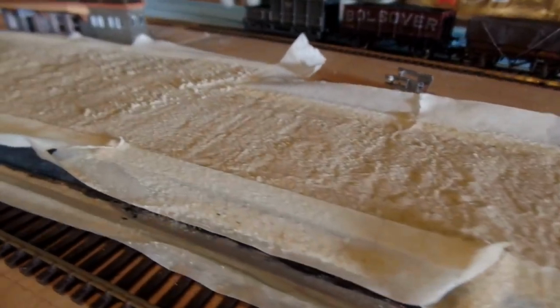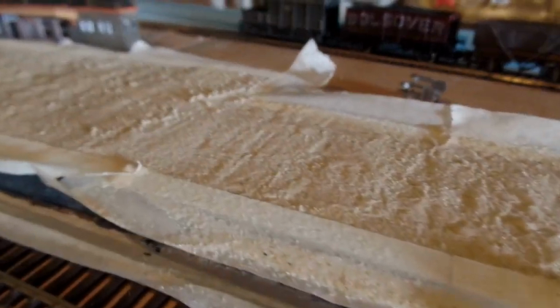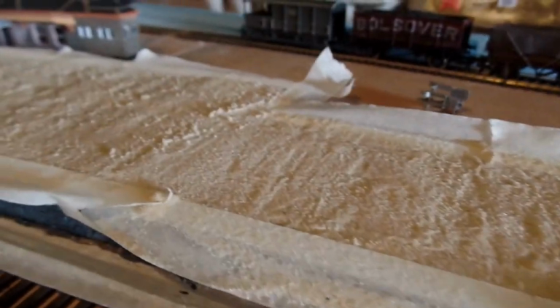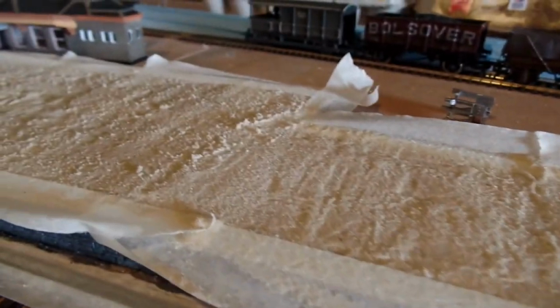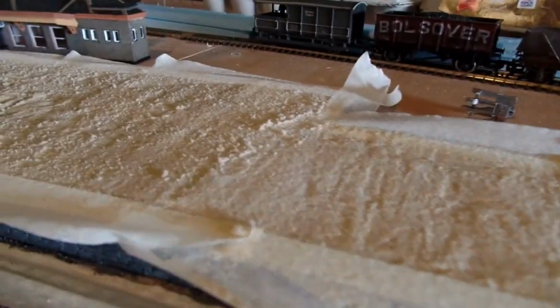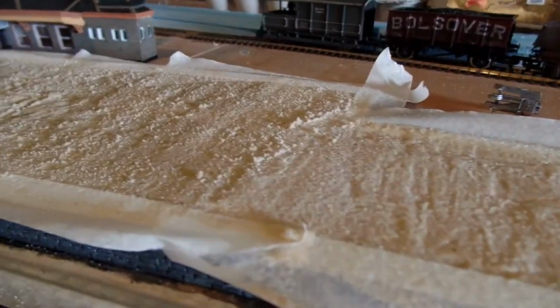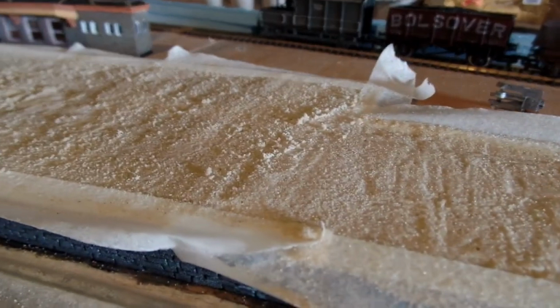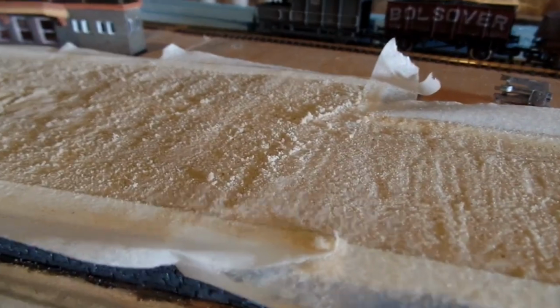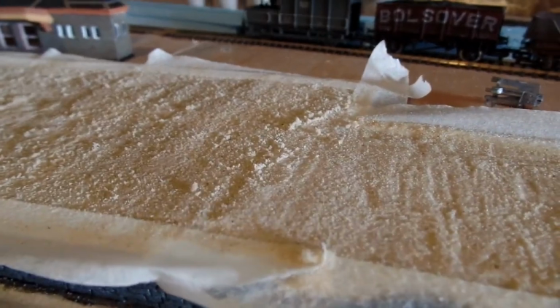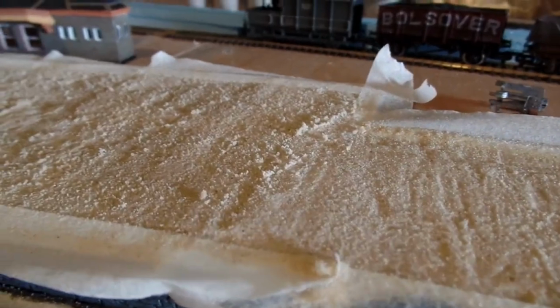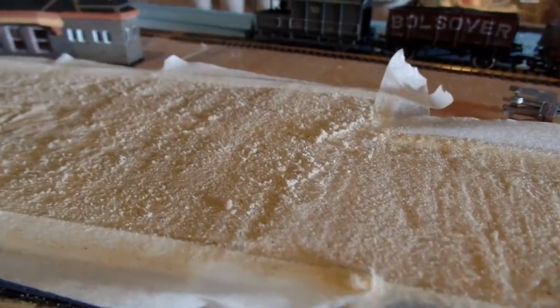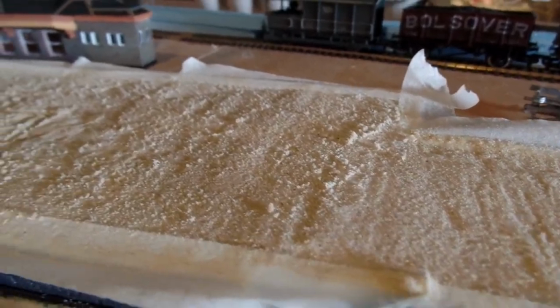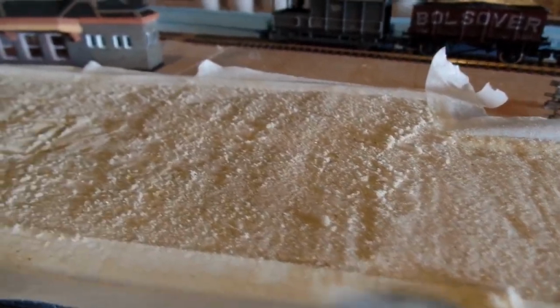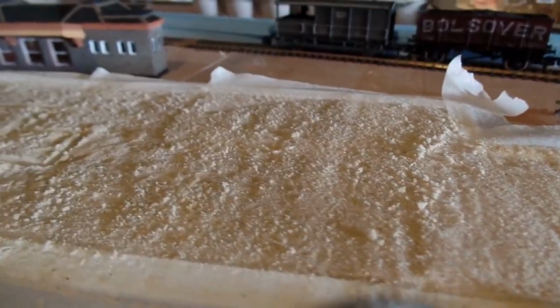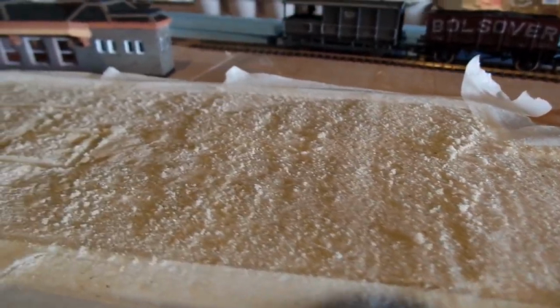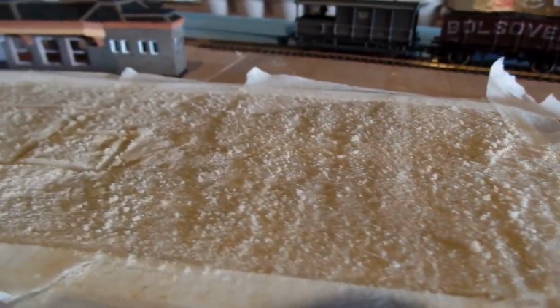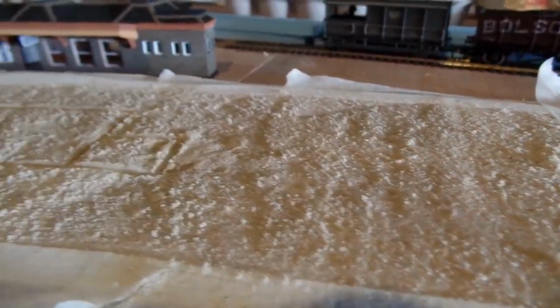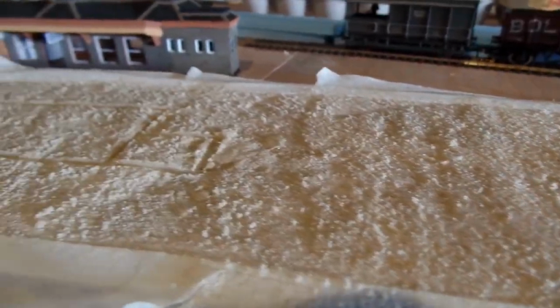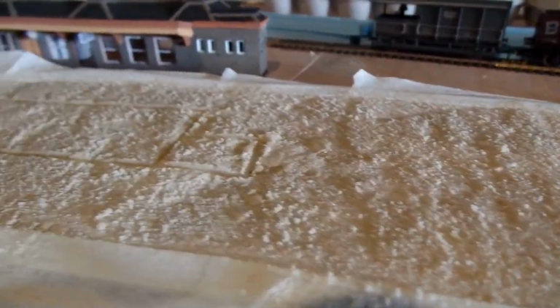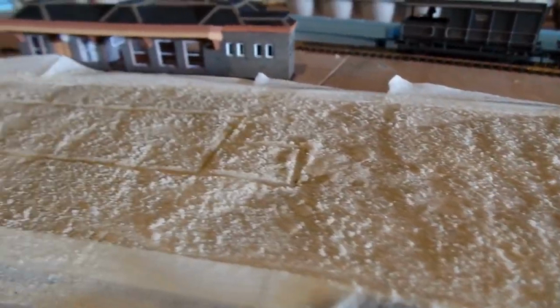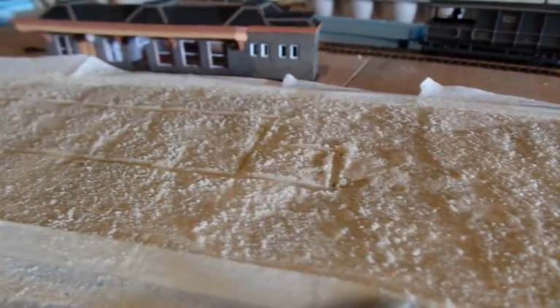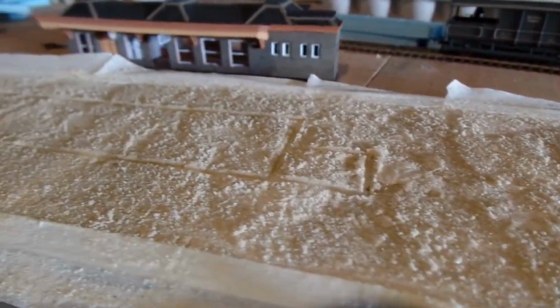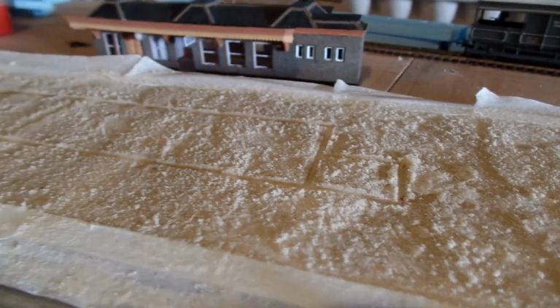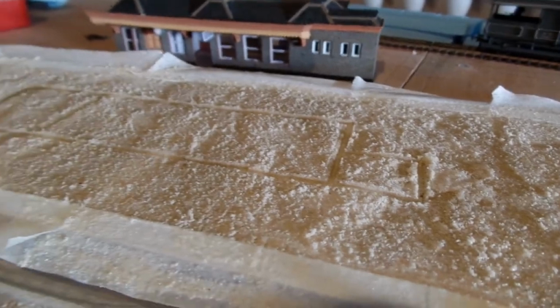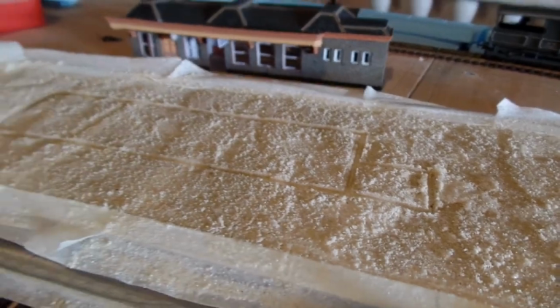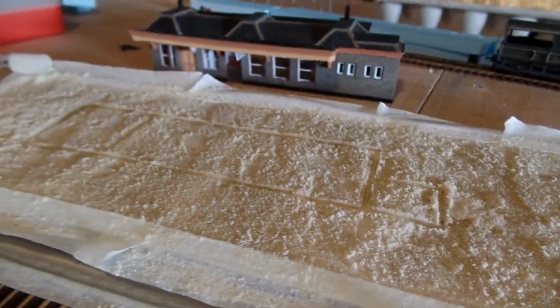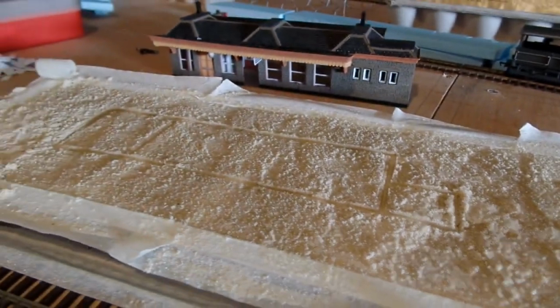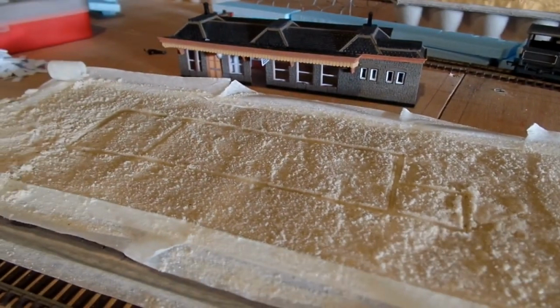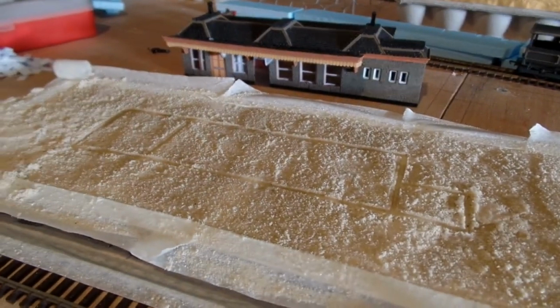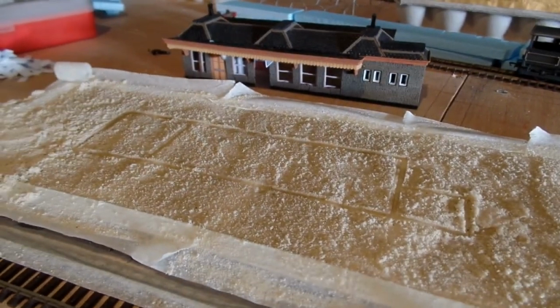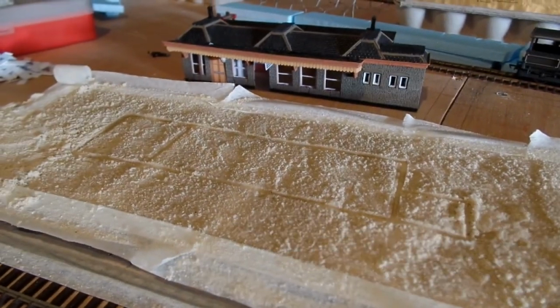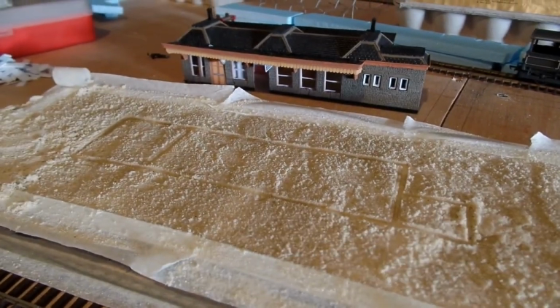And I also pressed my booking hall into the sand while it was drying, so that I knew where that was going to go later.